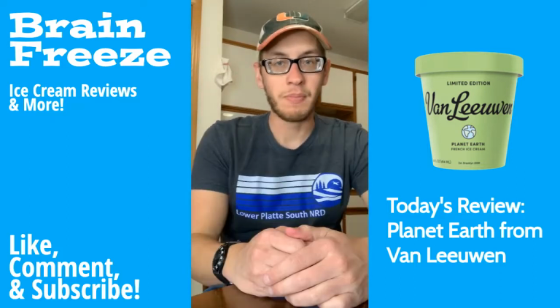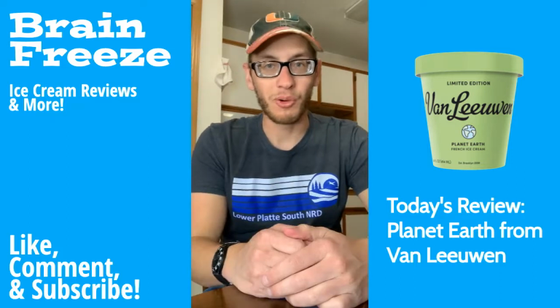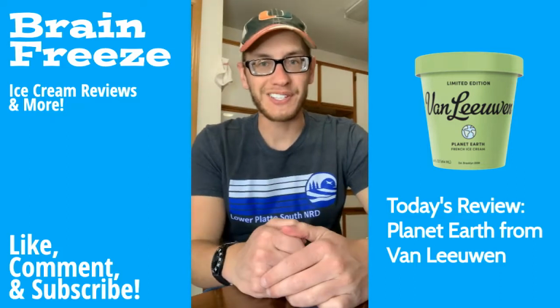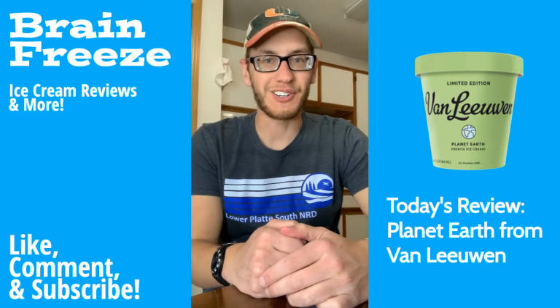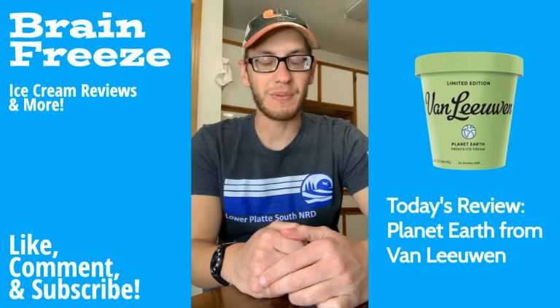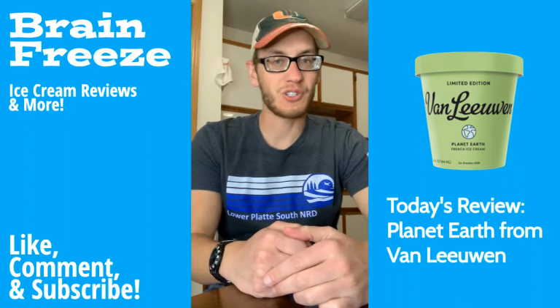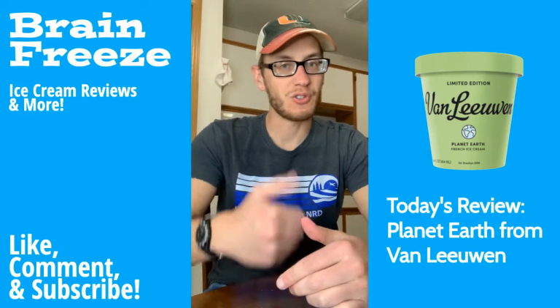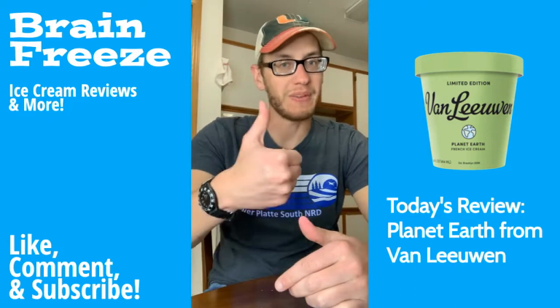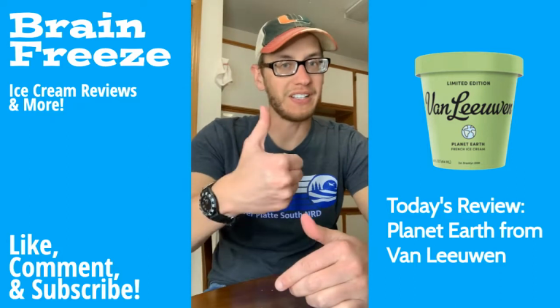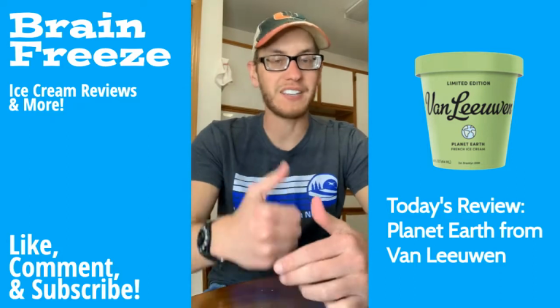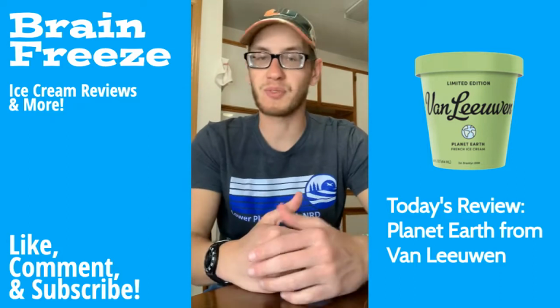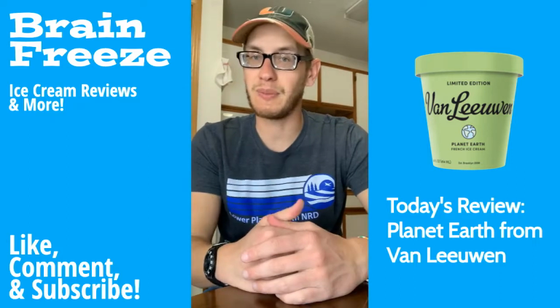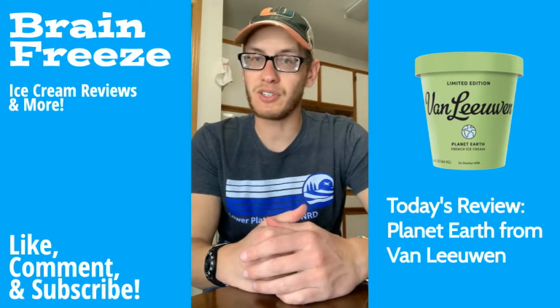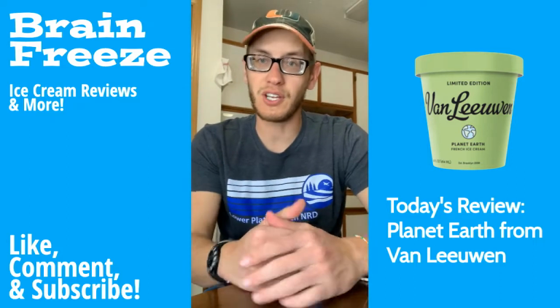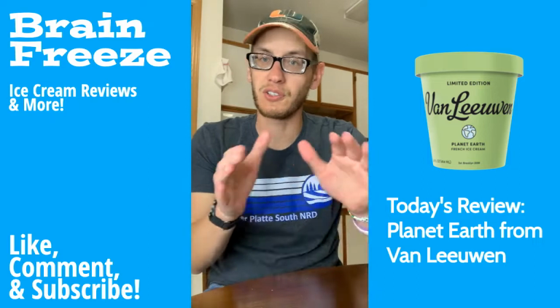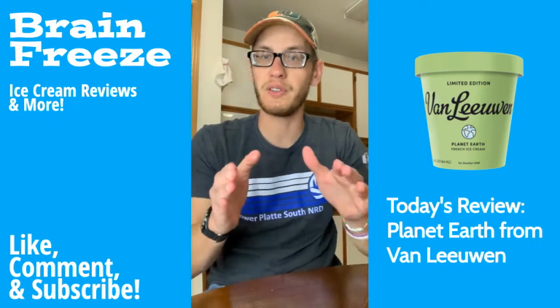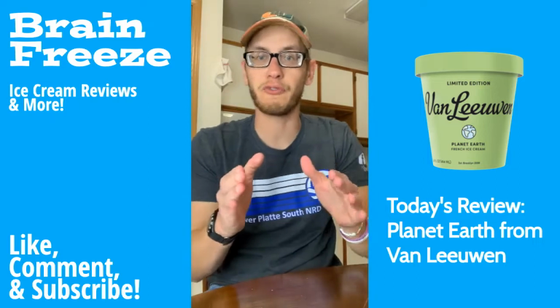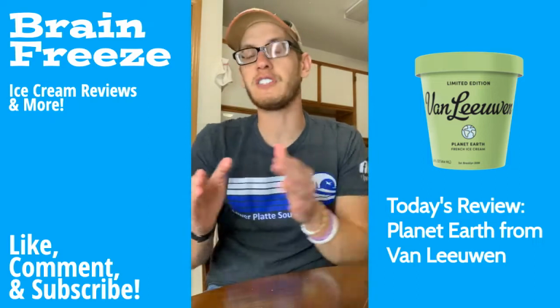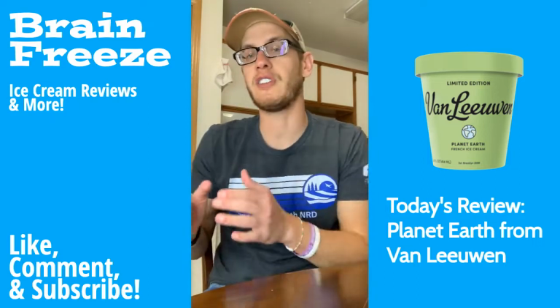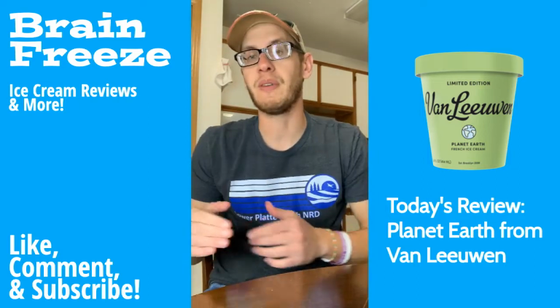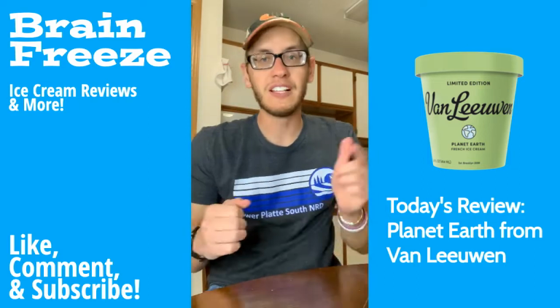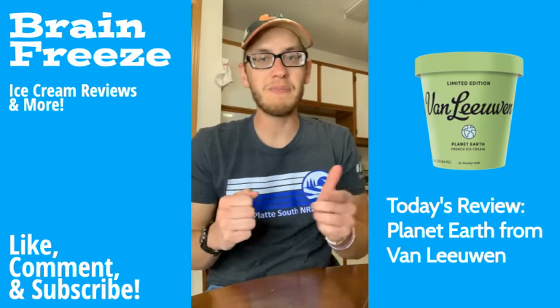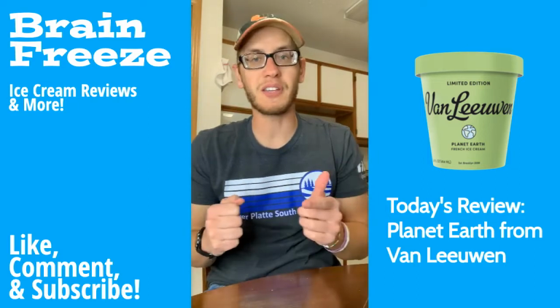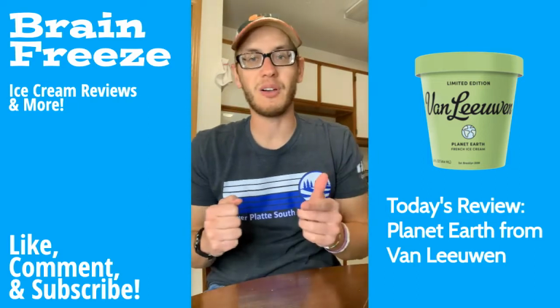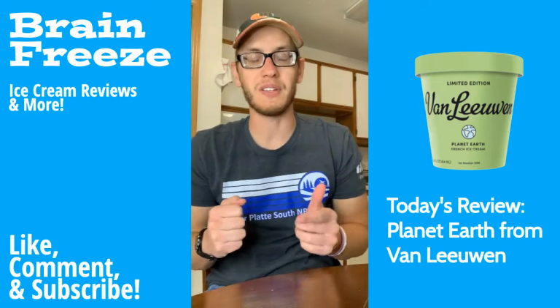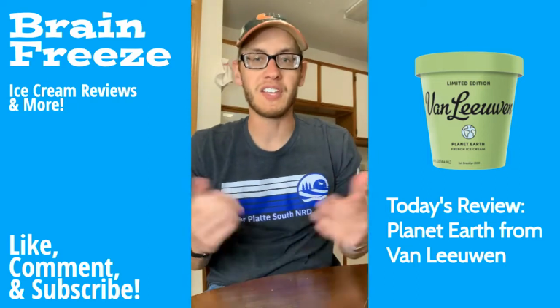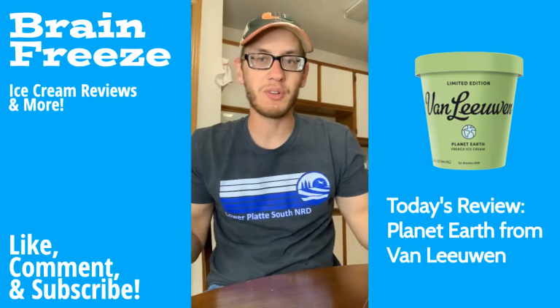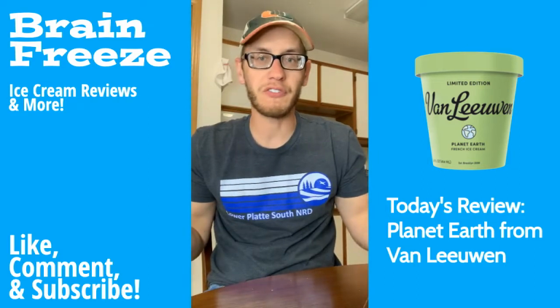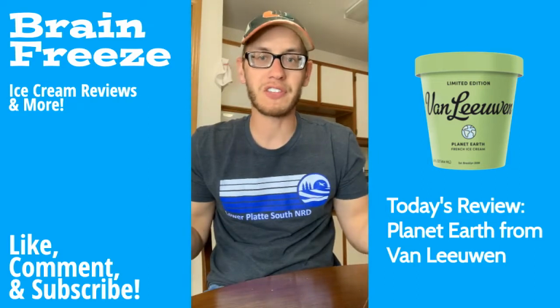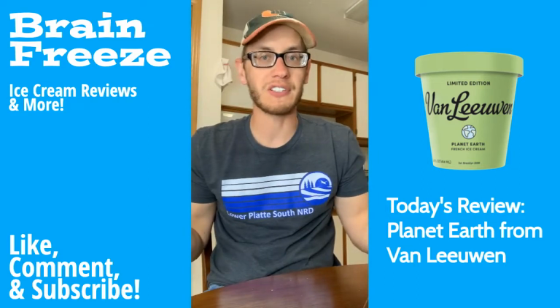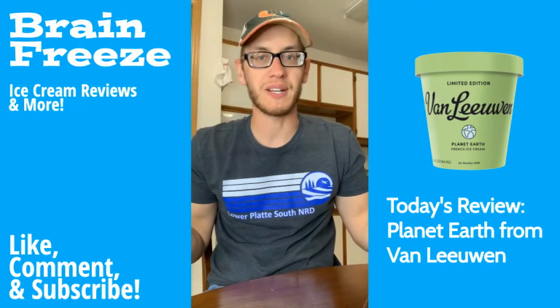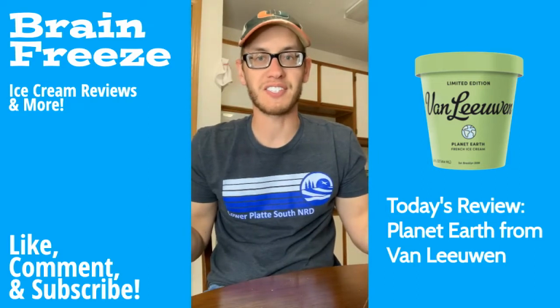Before we get started, make sure you drop me a like, subscribe to the channel, join the Freeze Fam, and leave me a comment — what's your favorite thing to do outside?